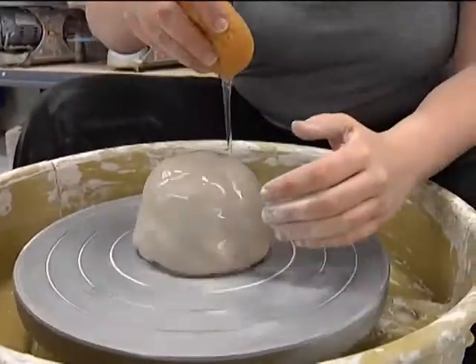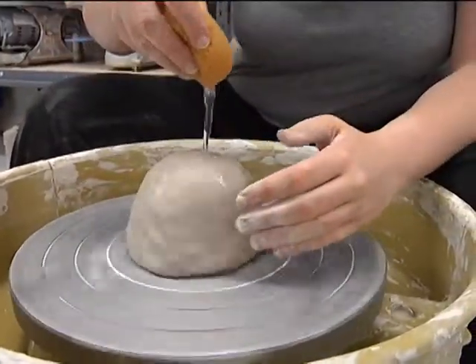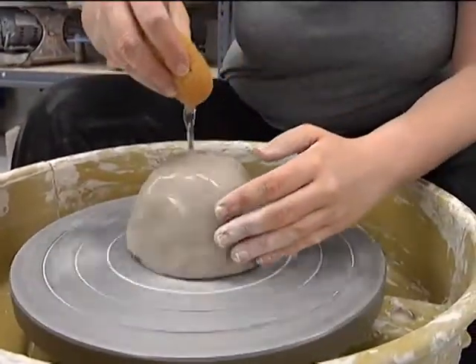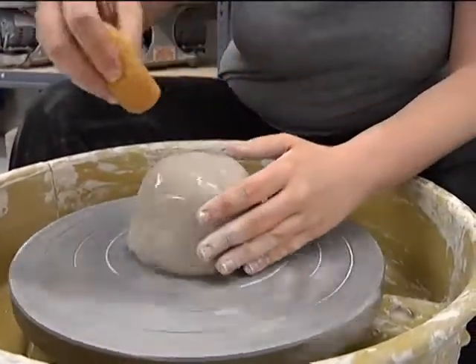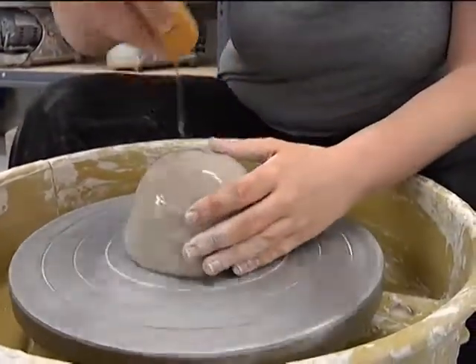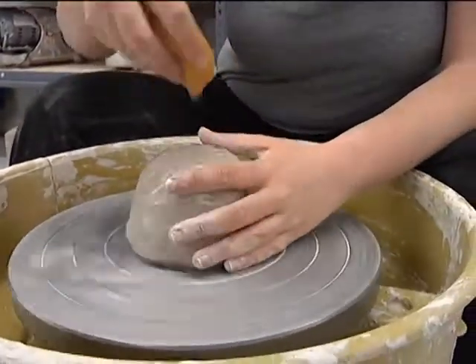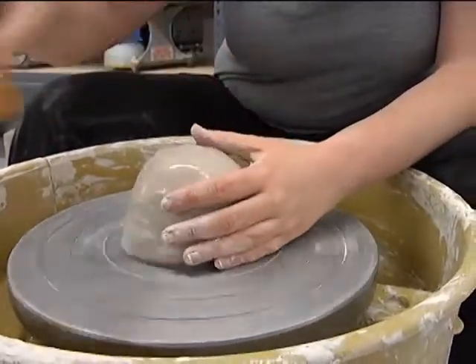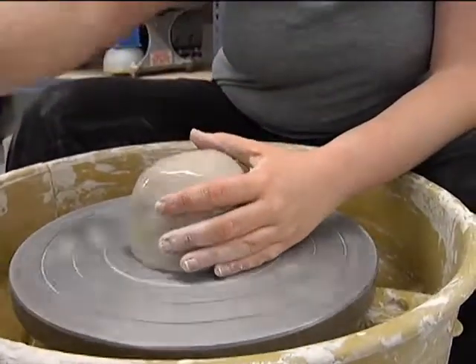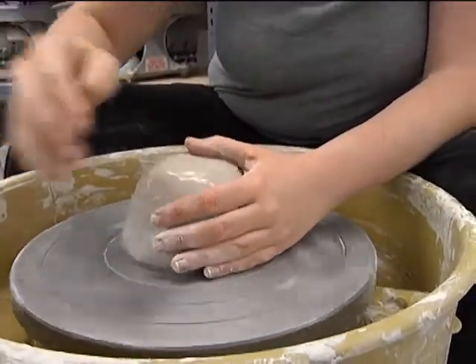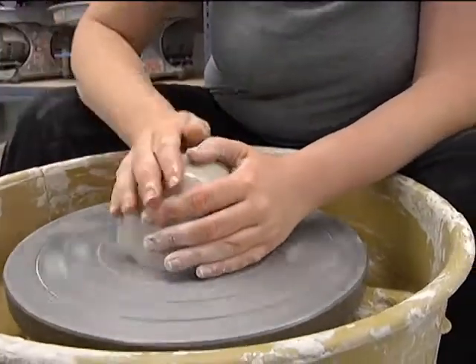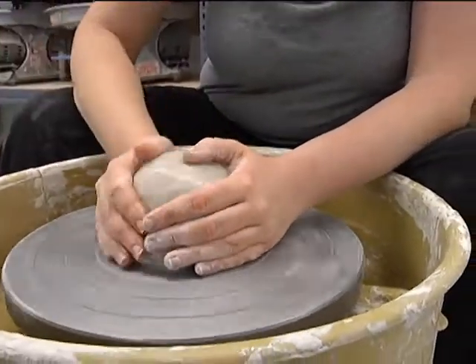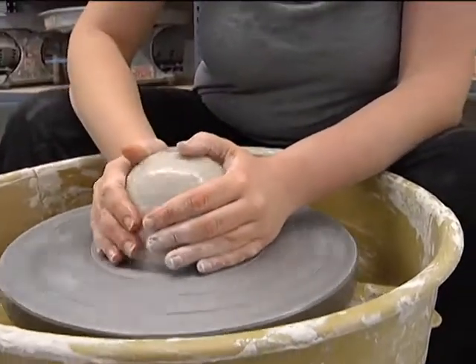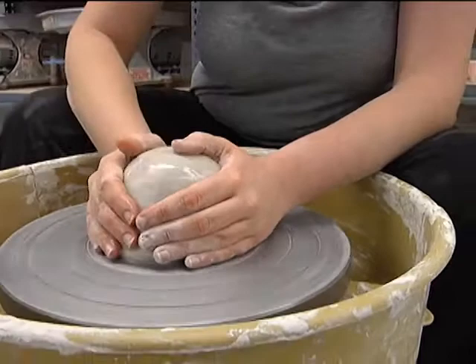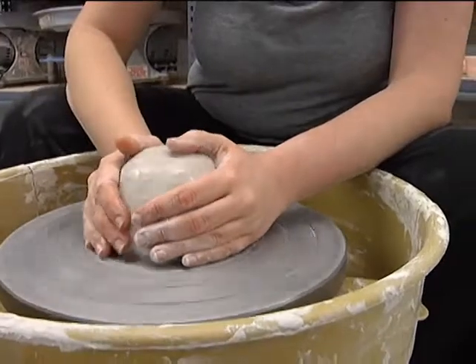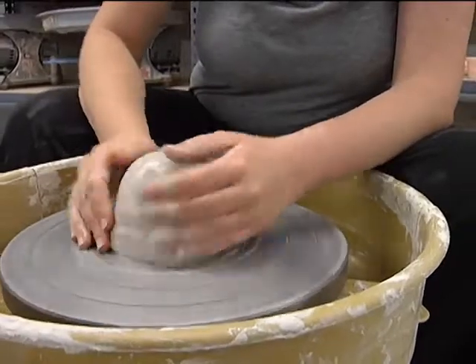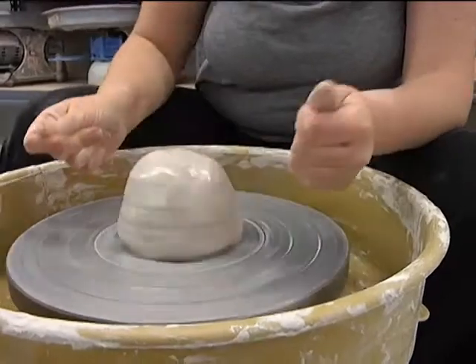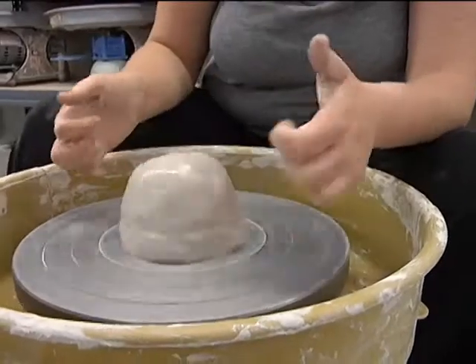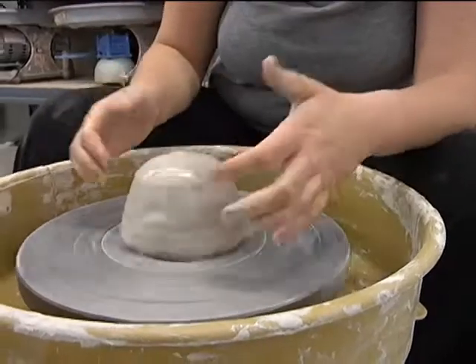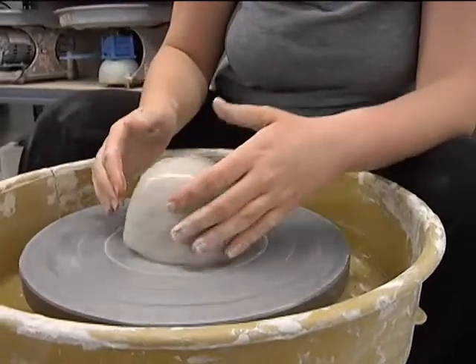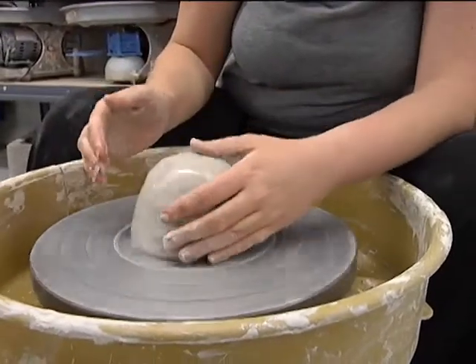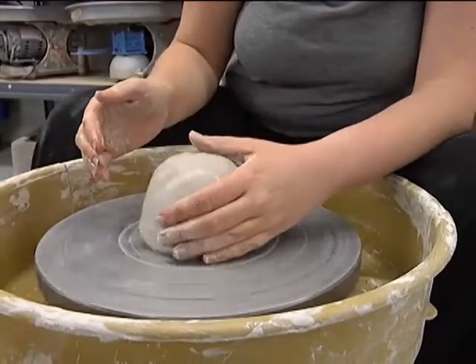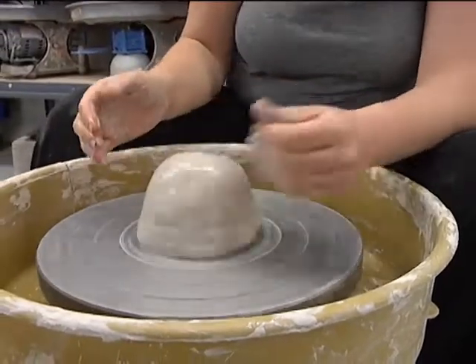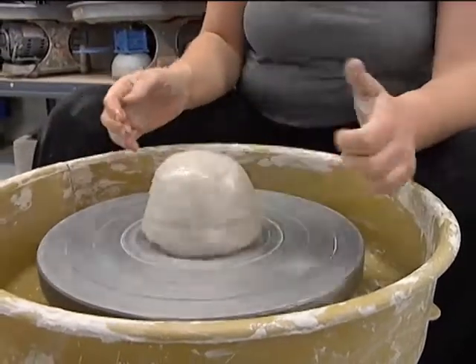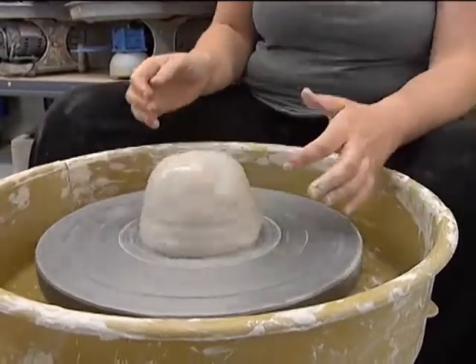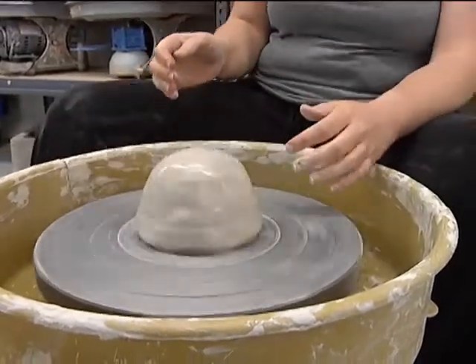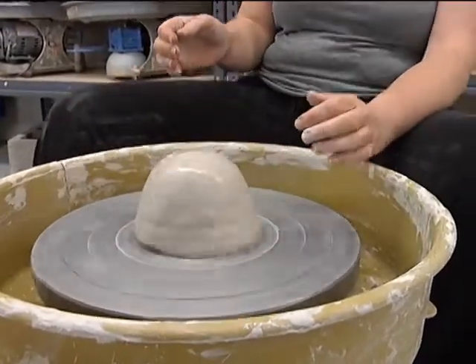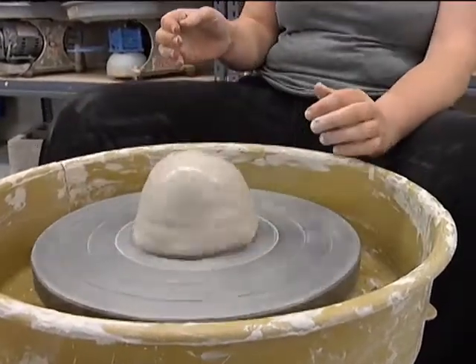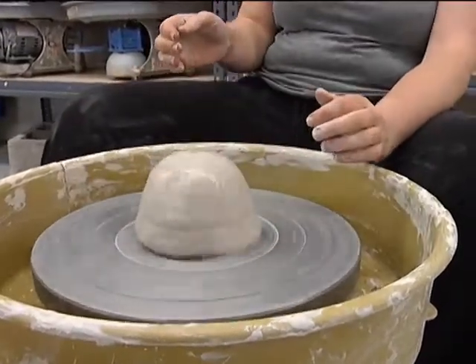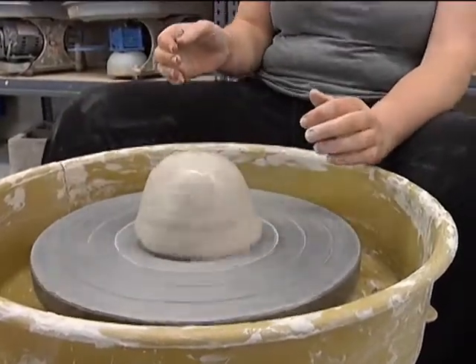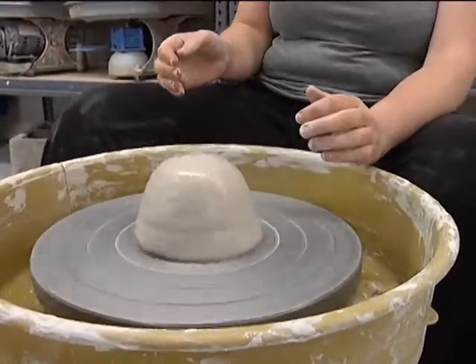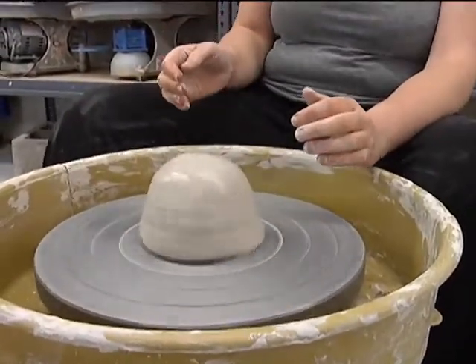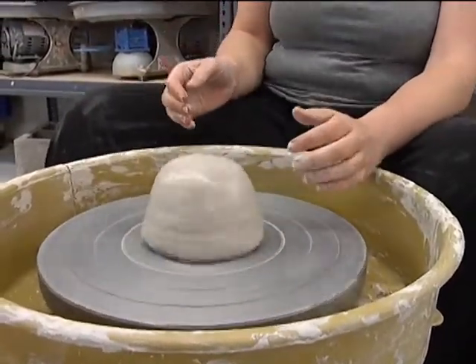You always want your clay to be moist. If it dries out, your hands will get stuck, so that's the first thing that you need to do.